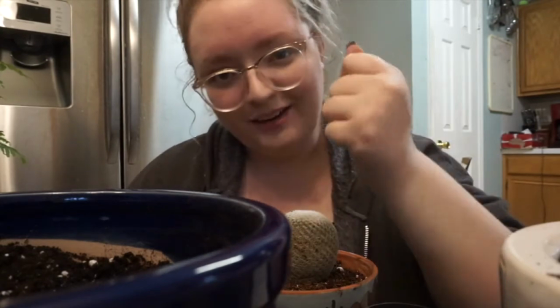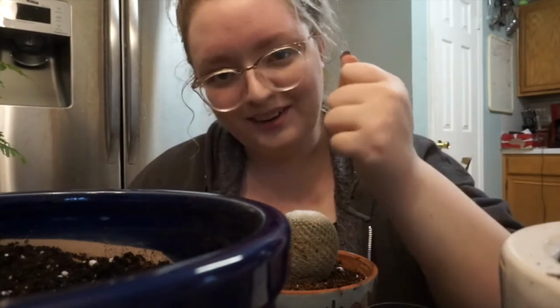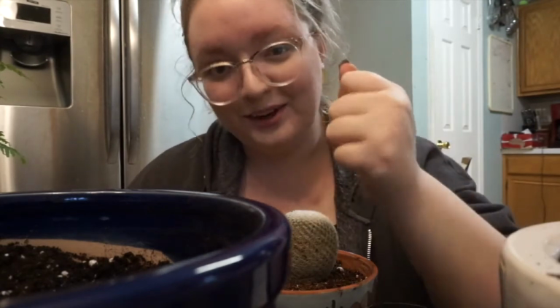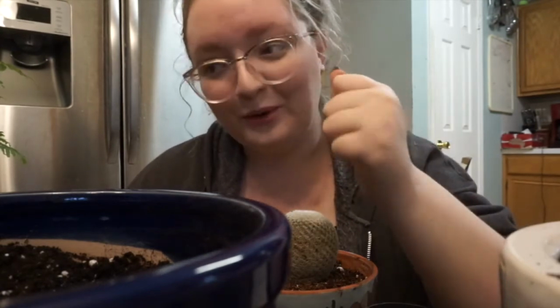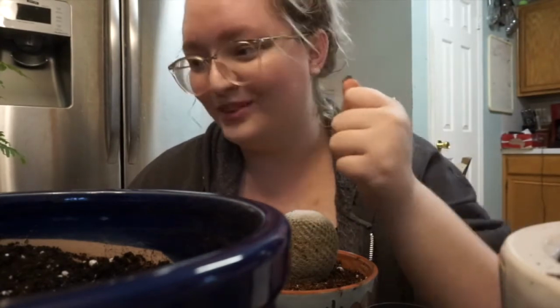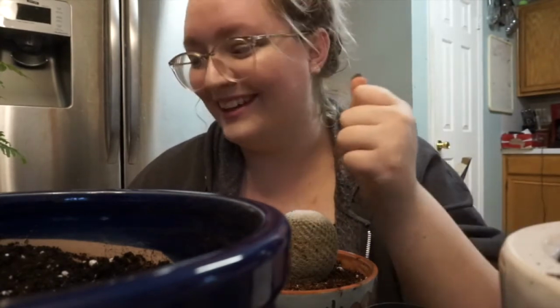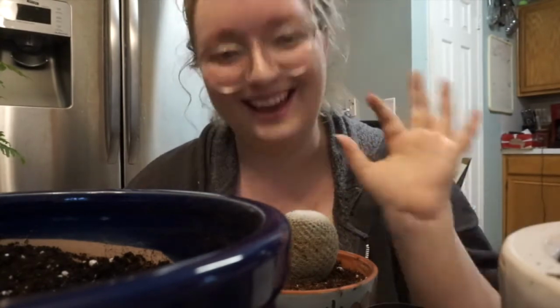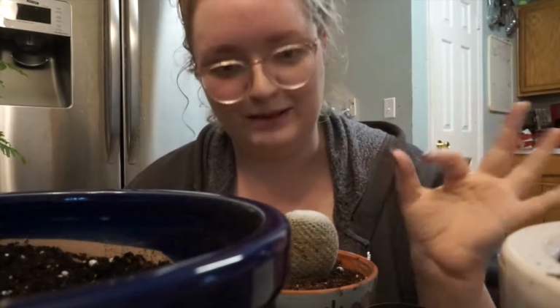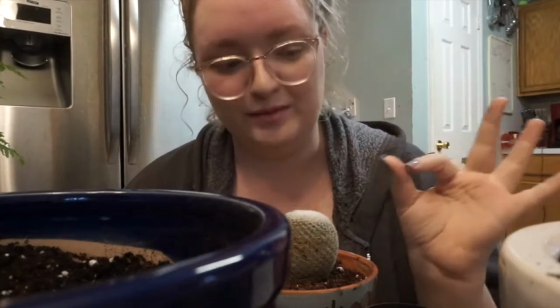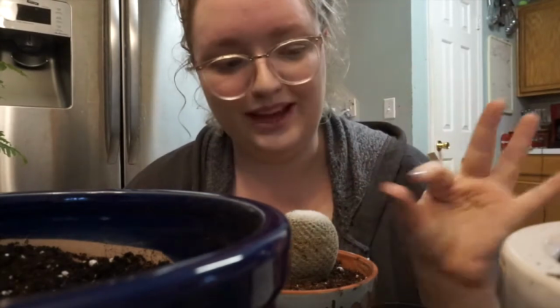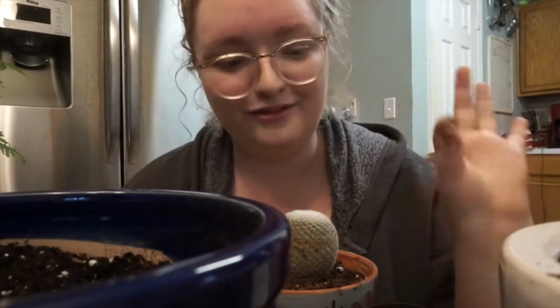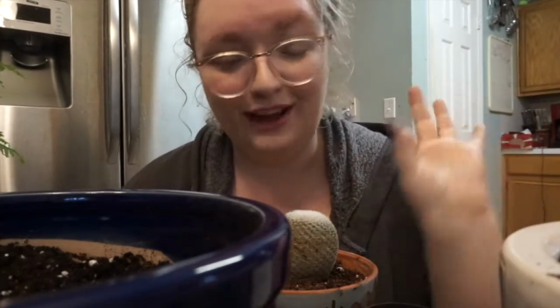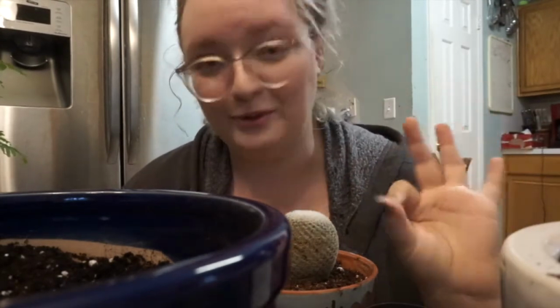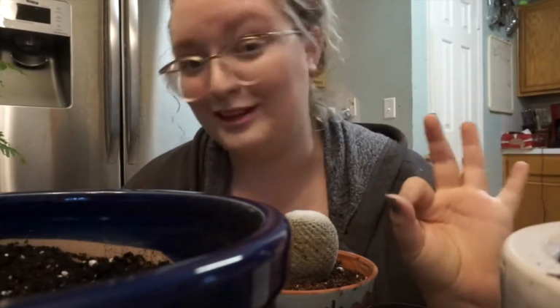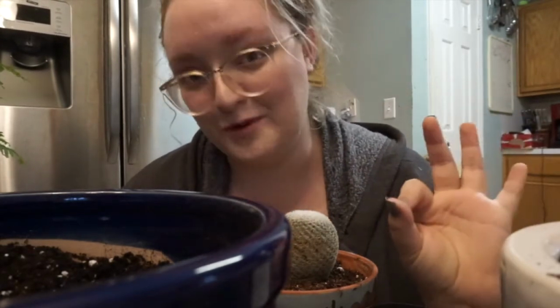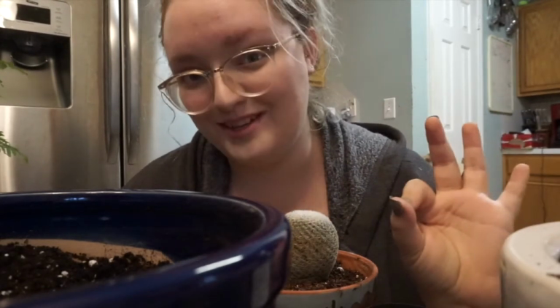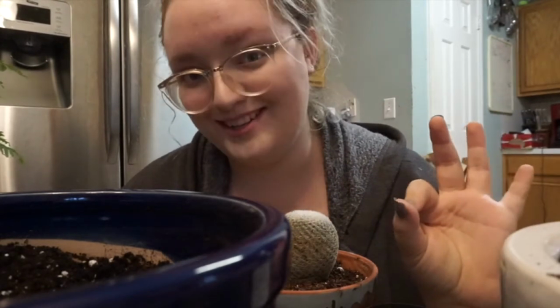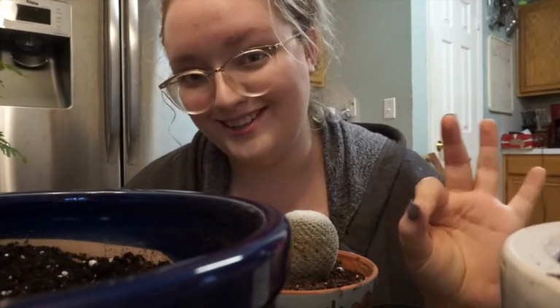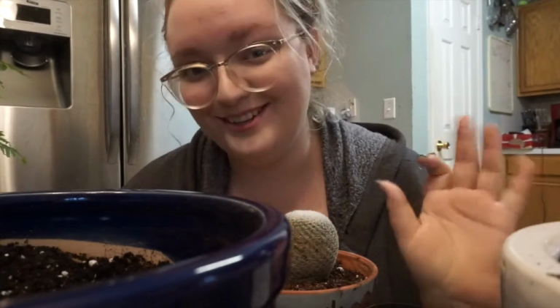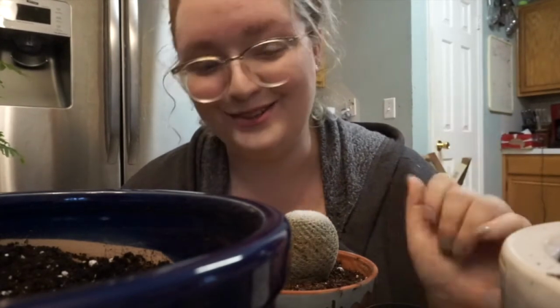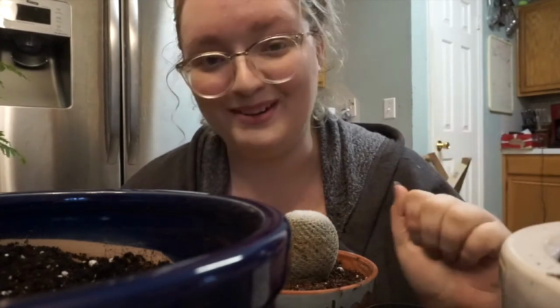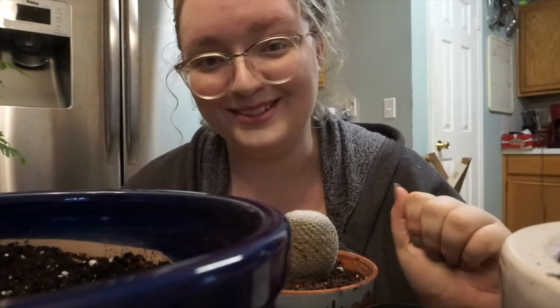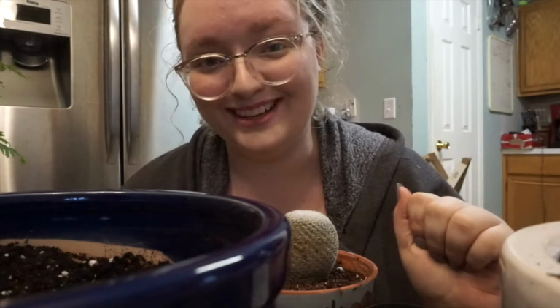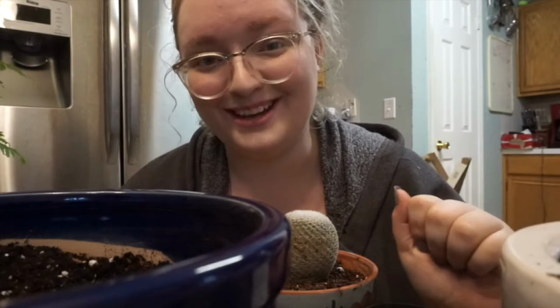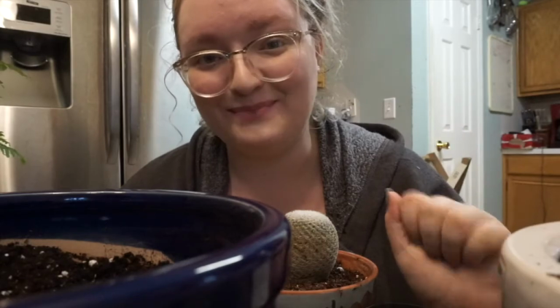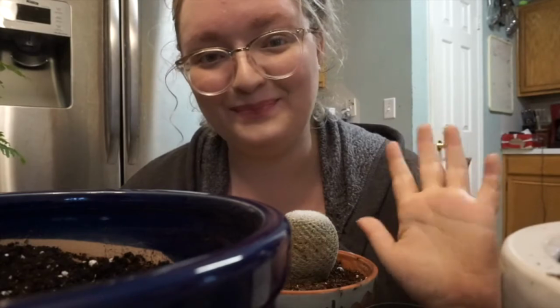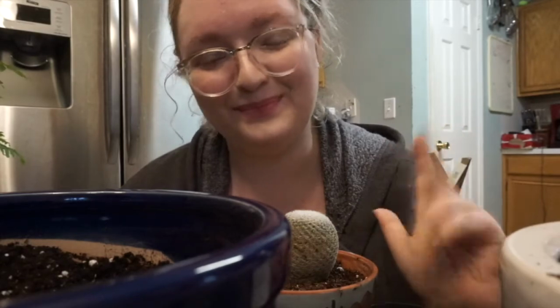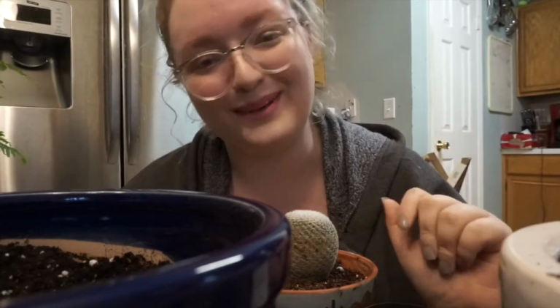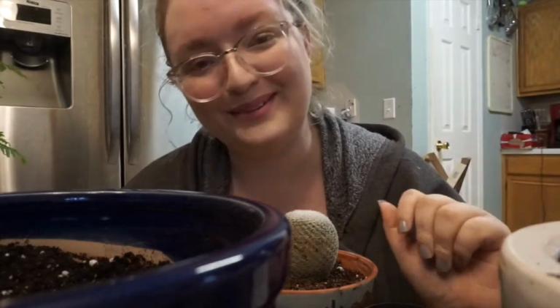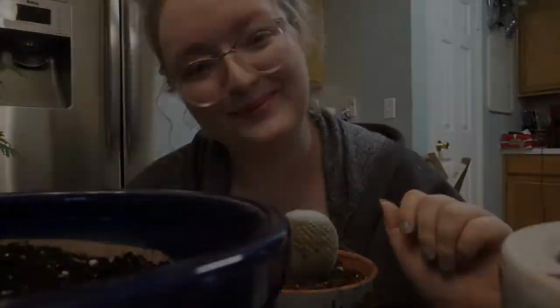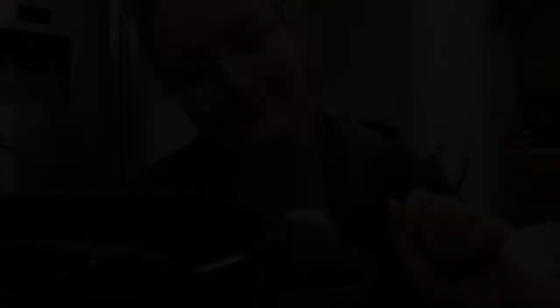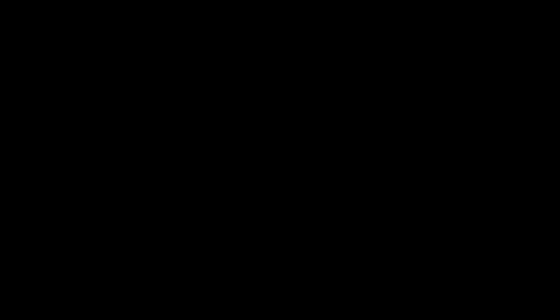I'm going to hopefully keep them all alive. I'll keep you updated — see you next time, bye!